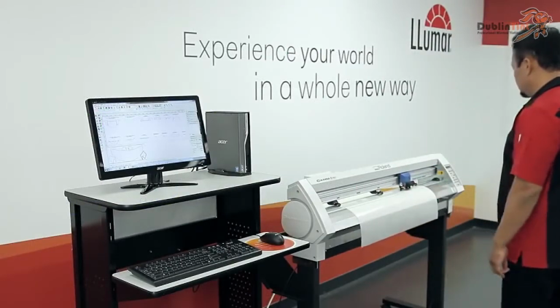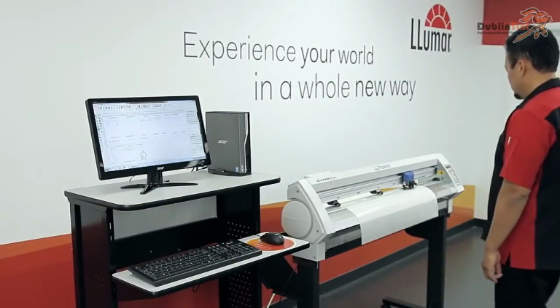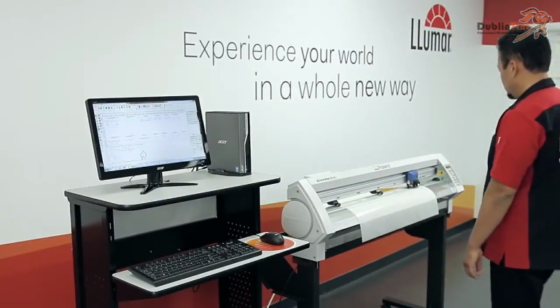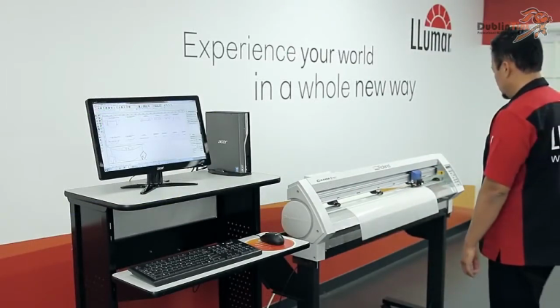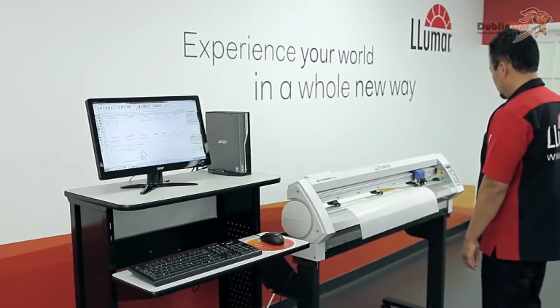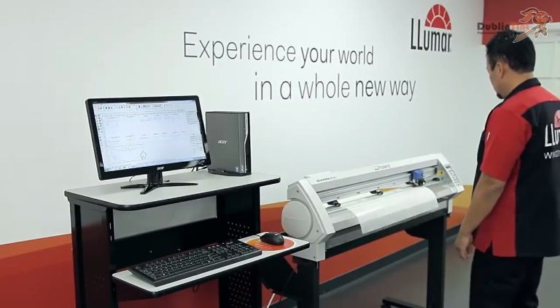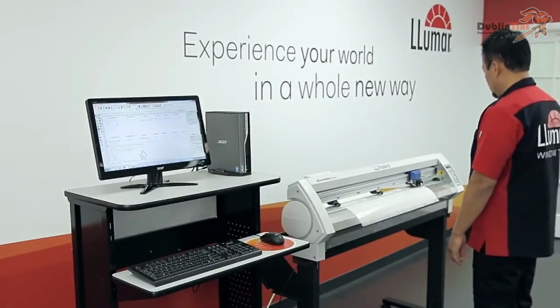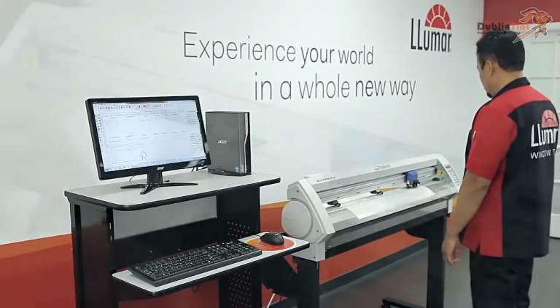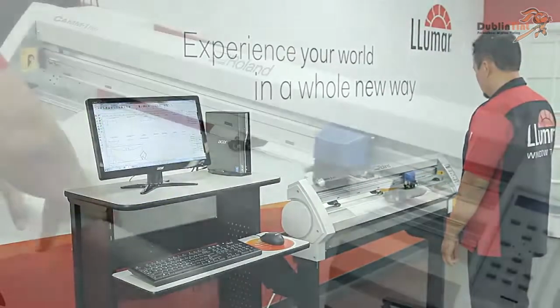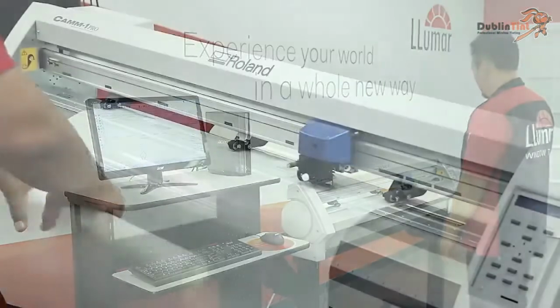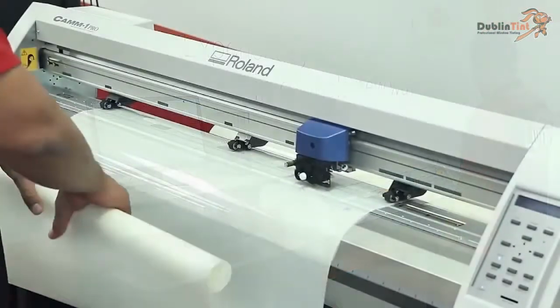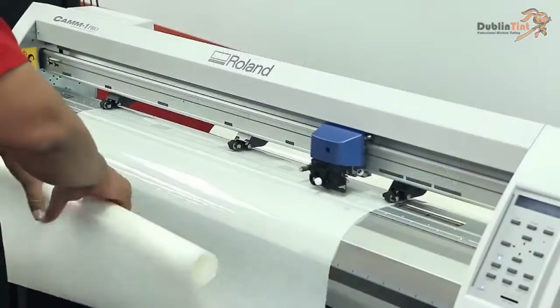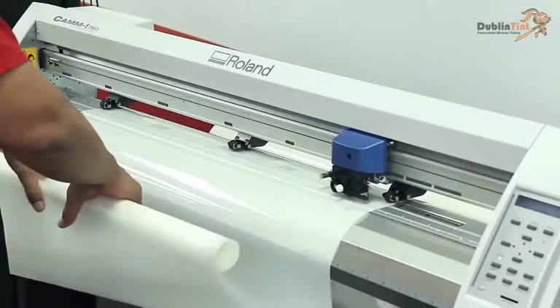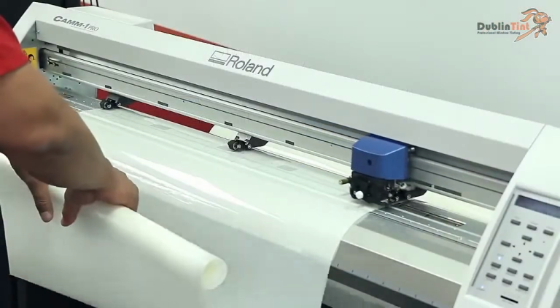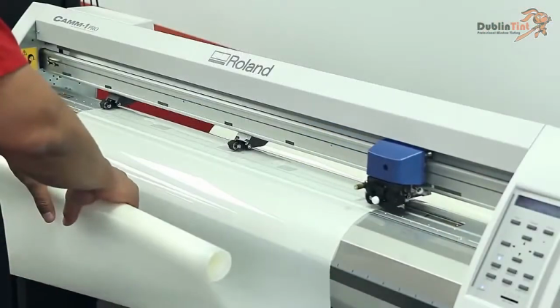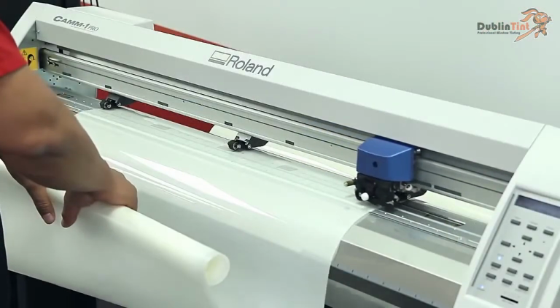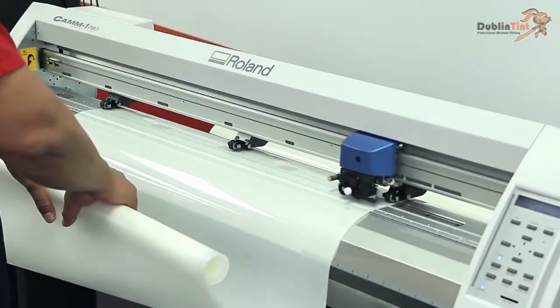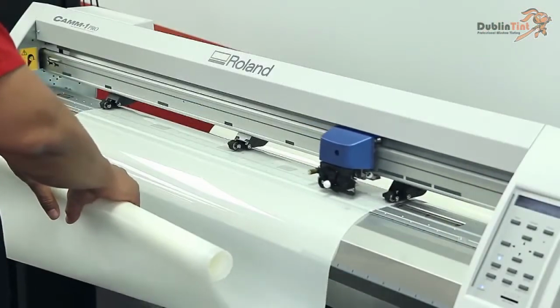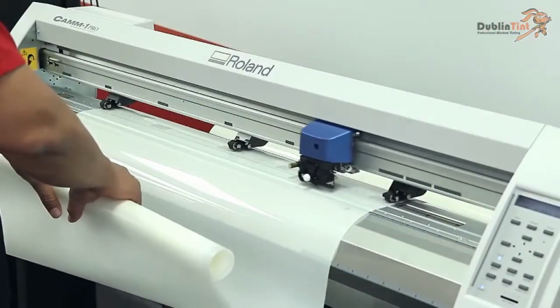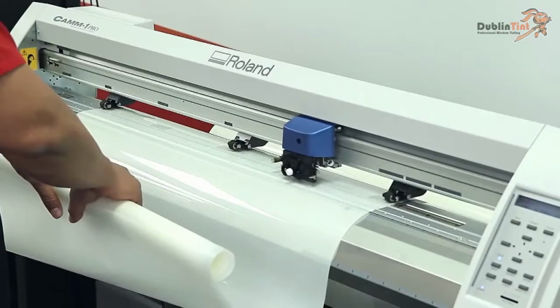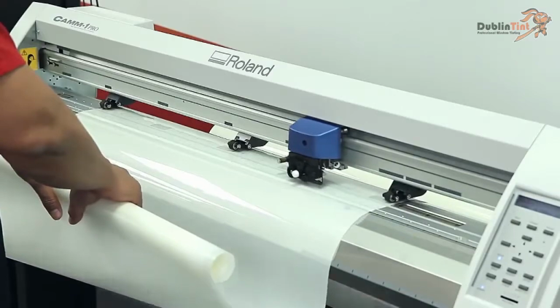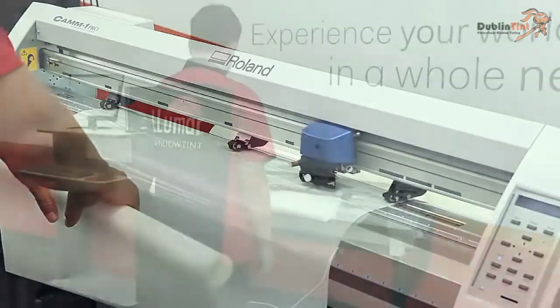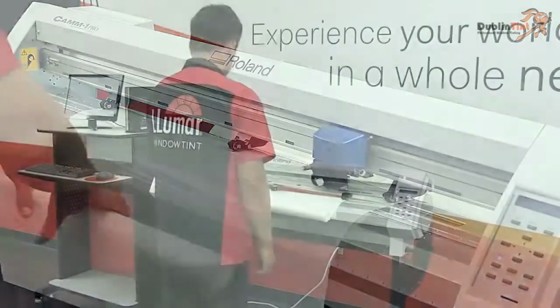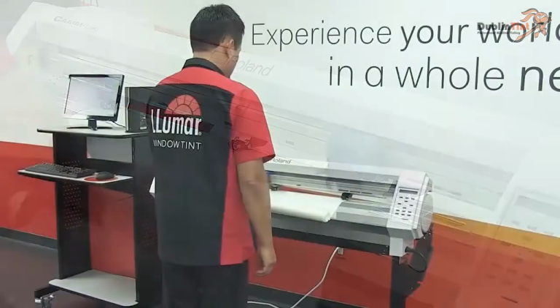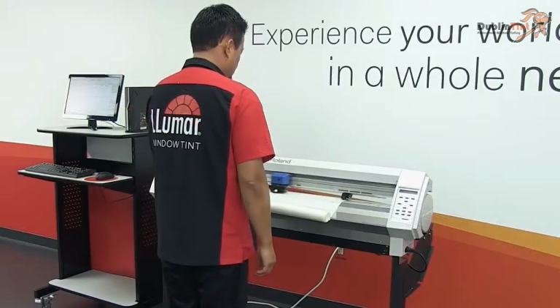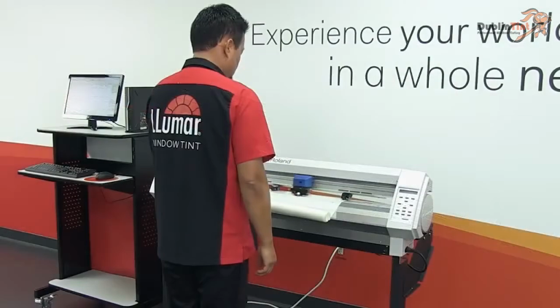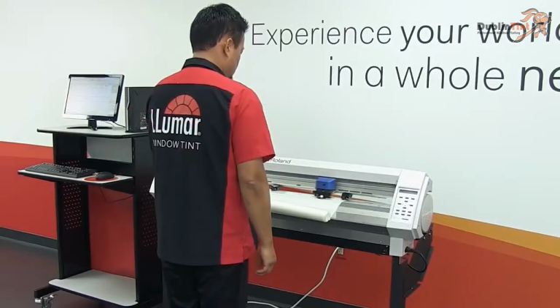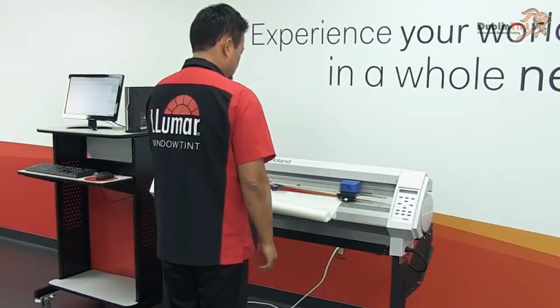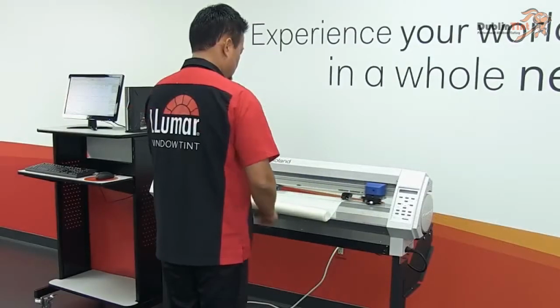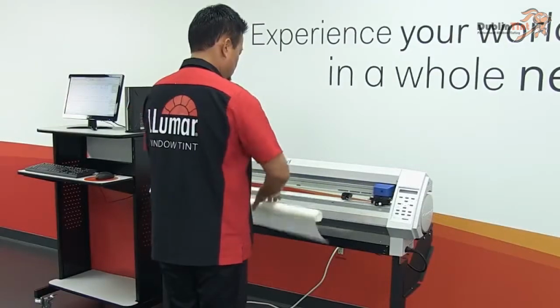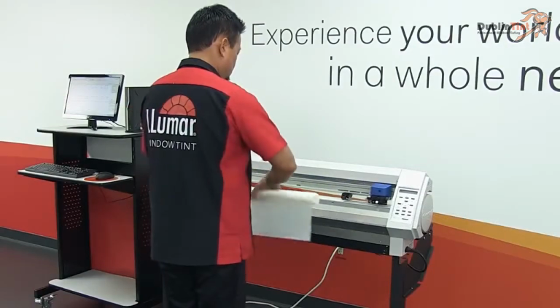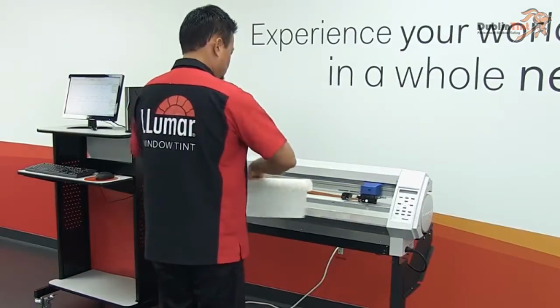Cut the patterns and remove the film from the plotter.